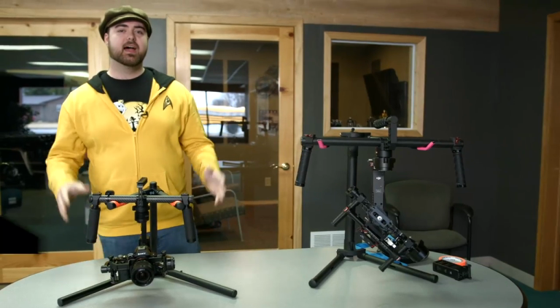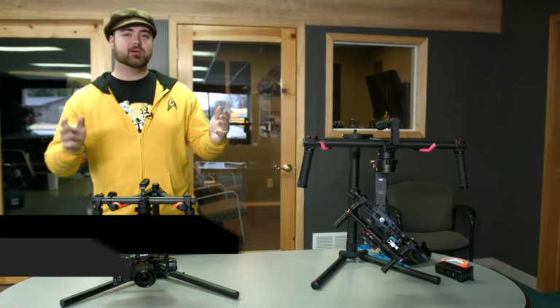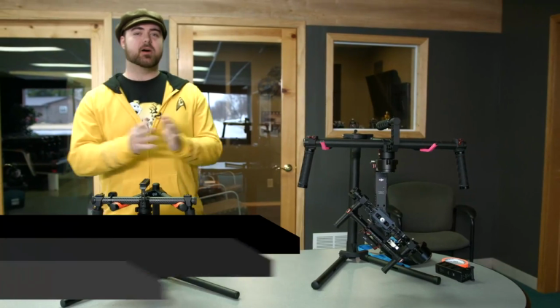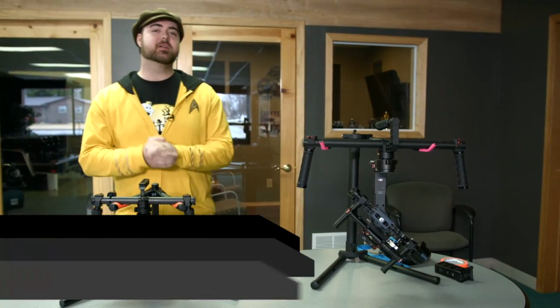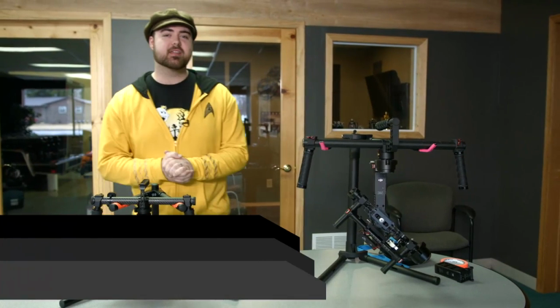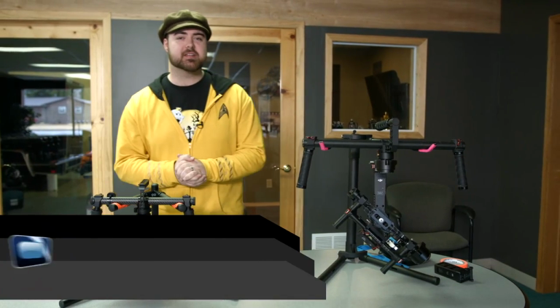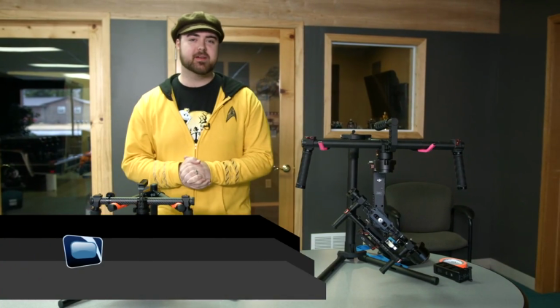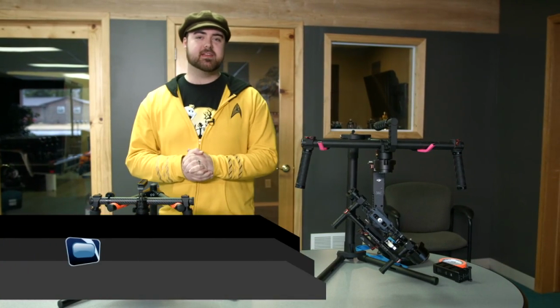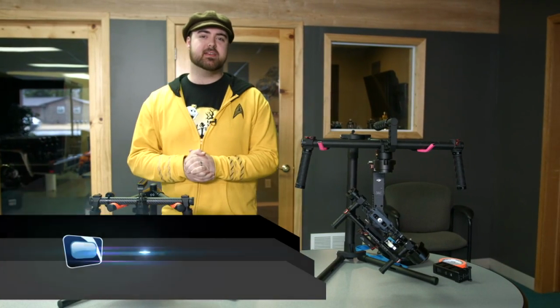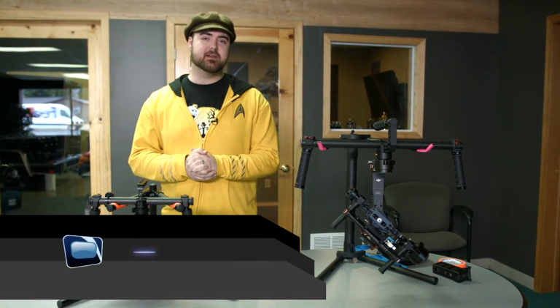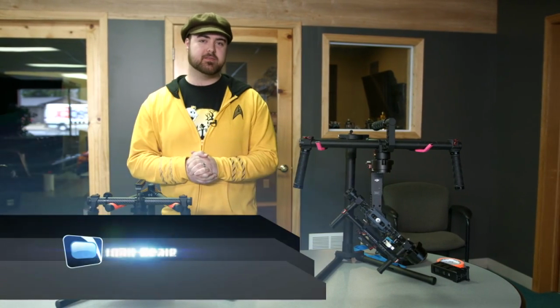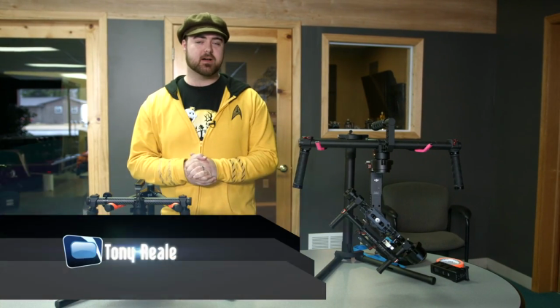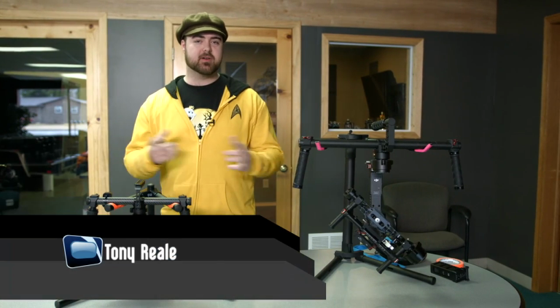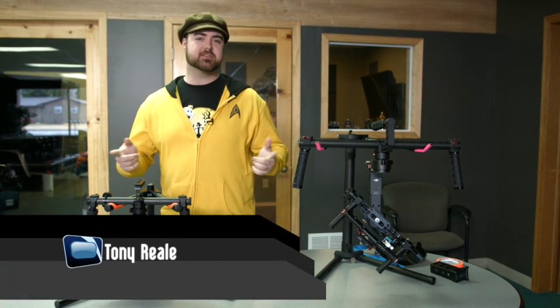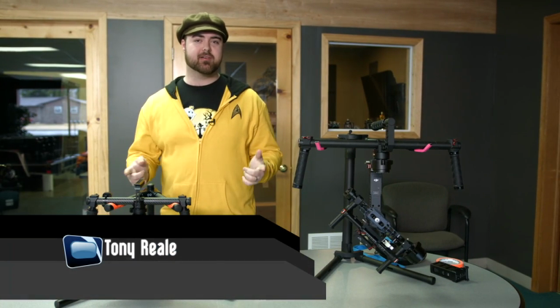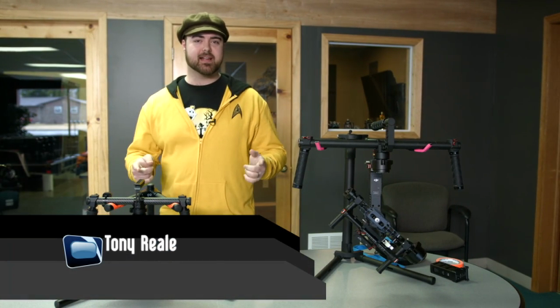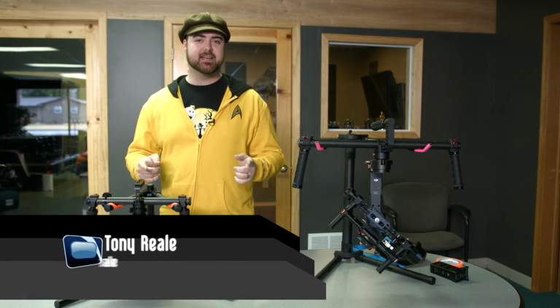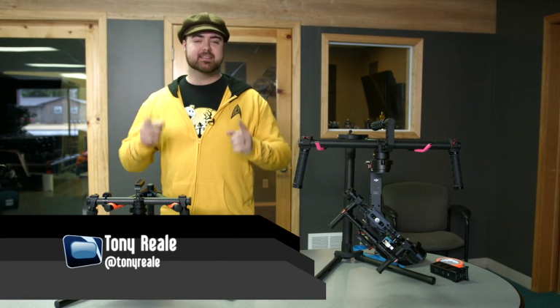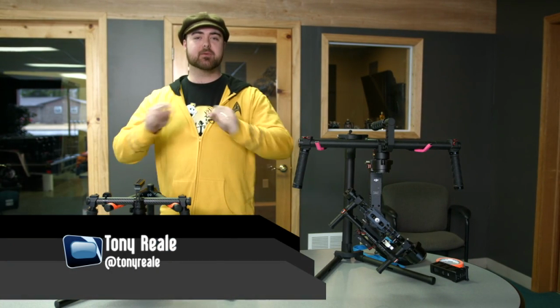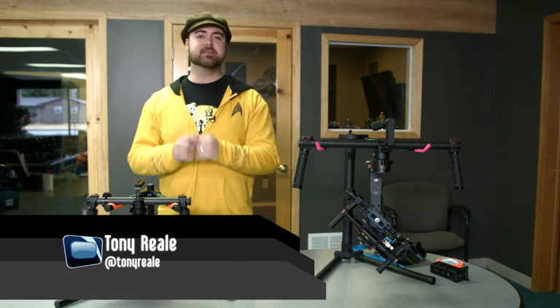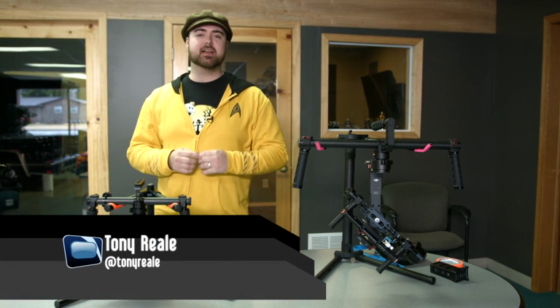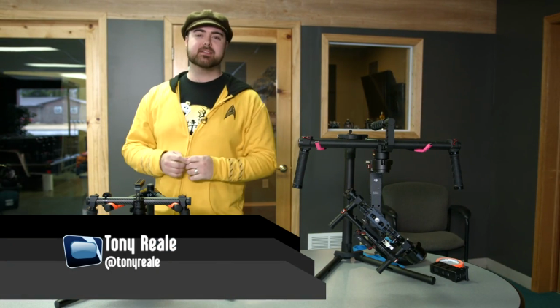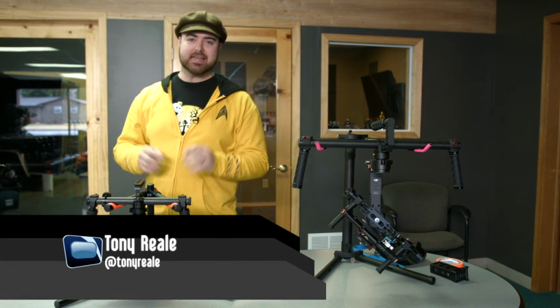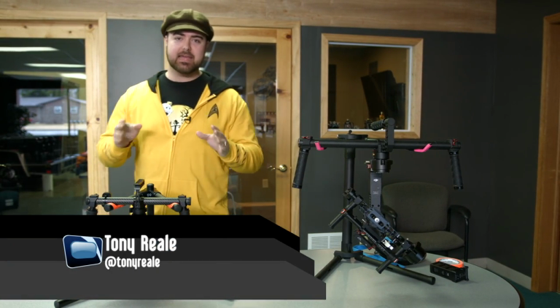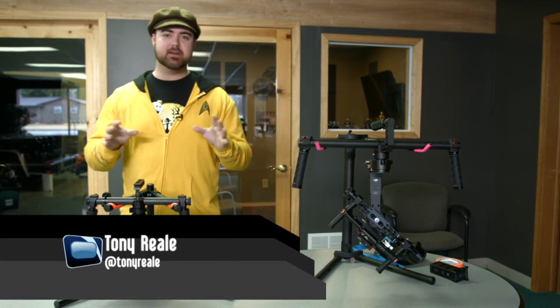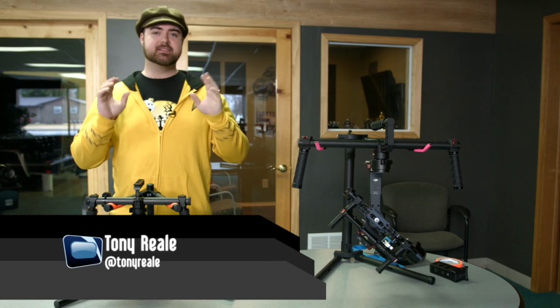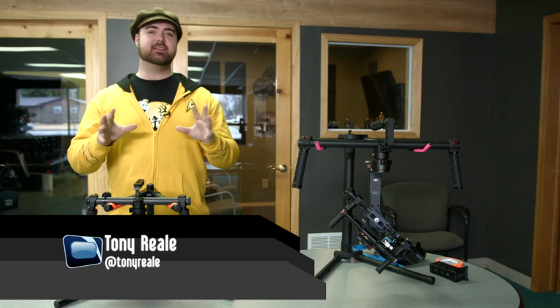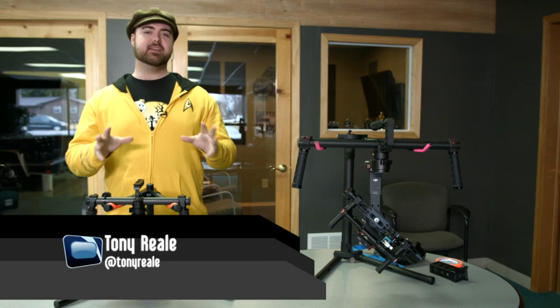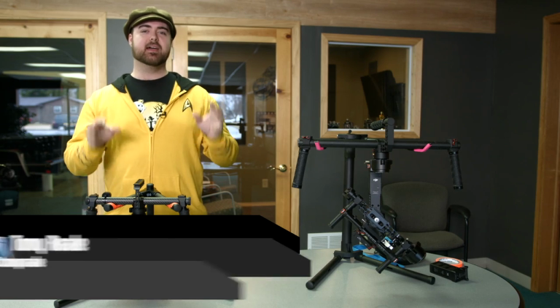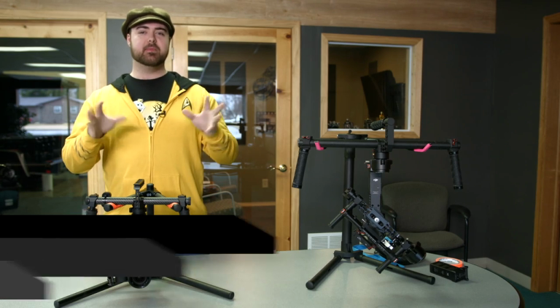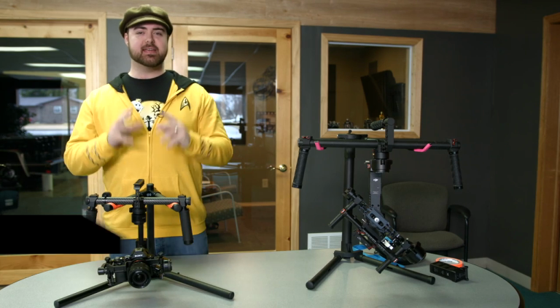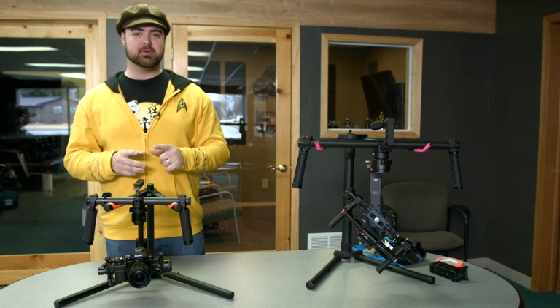Hello and welcome to another Next Wave DV gear review. I'm your host Tony Reale. Today we're going to be talking about the Kame TV Mini Gimbal.